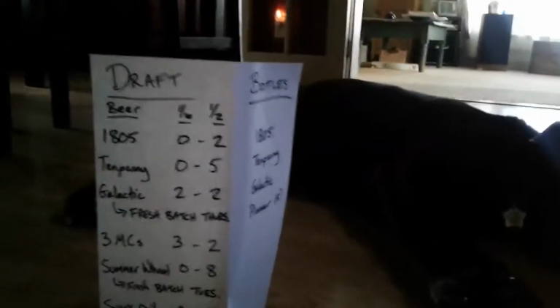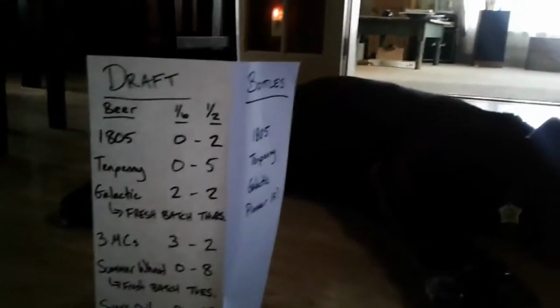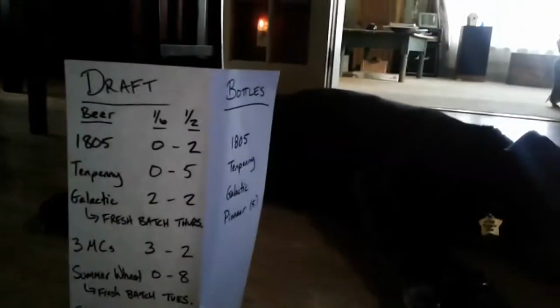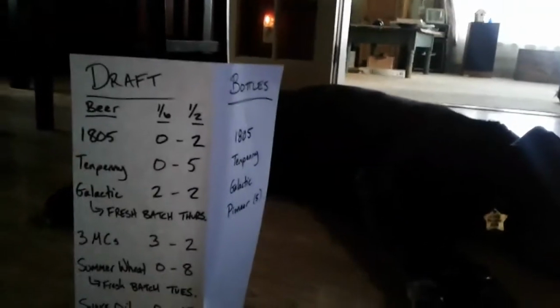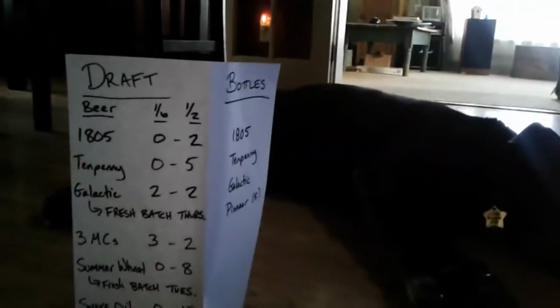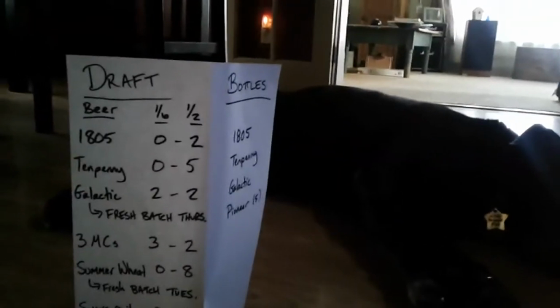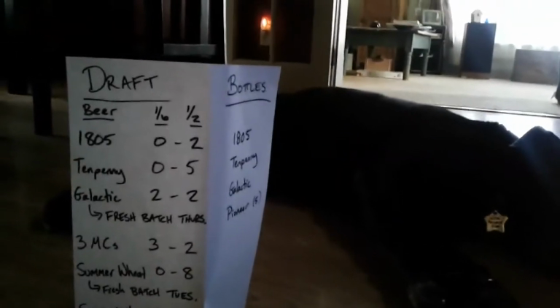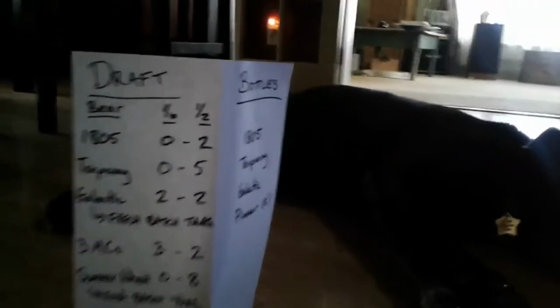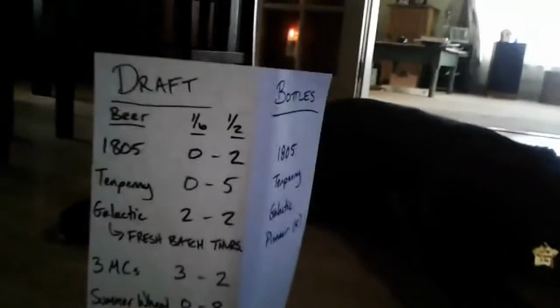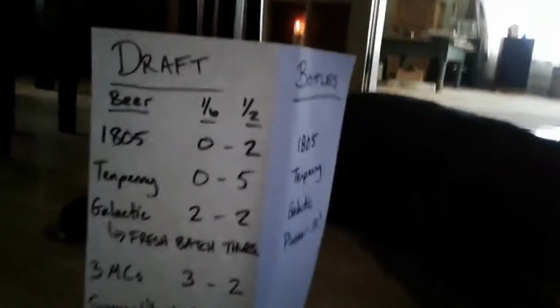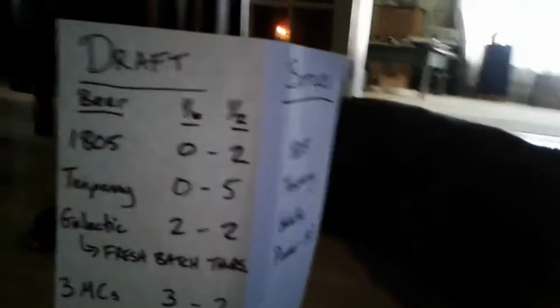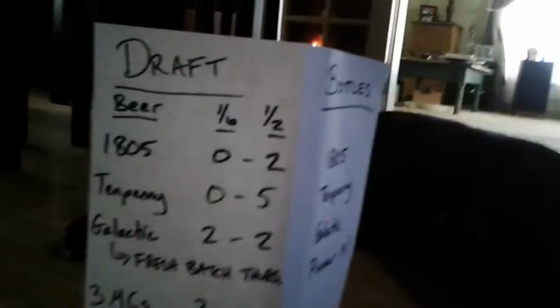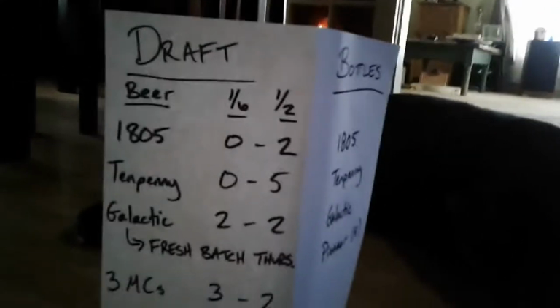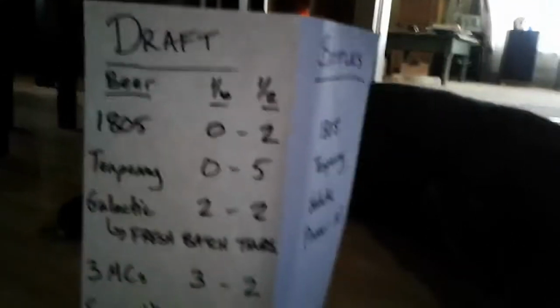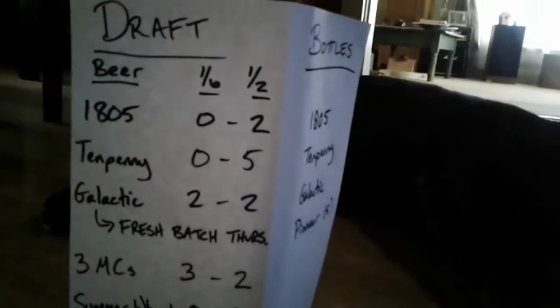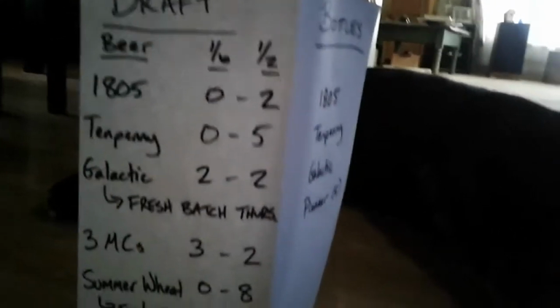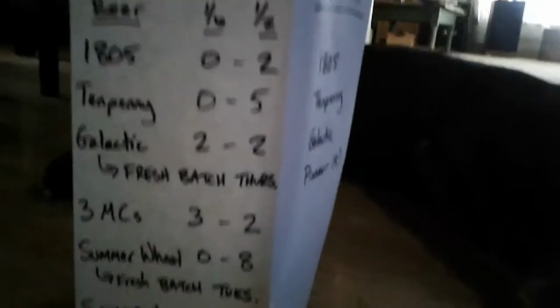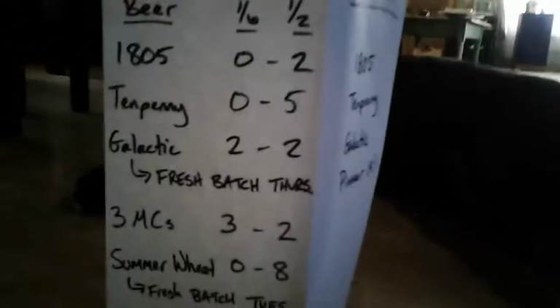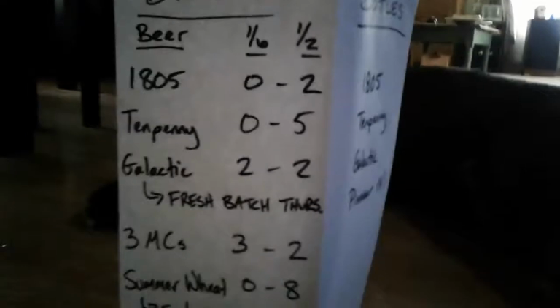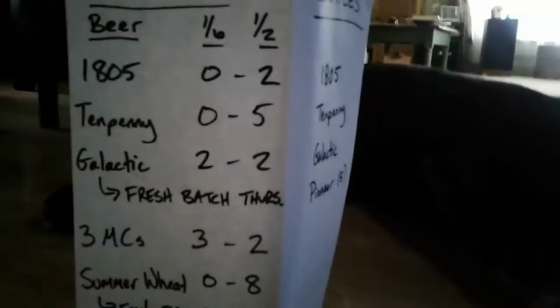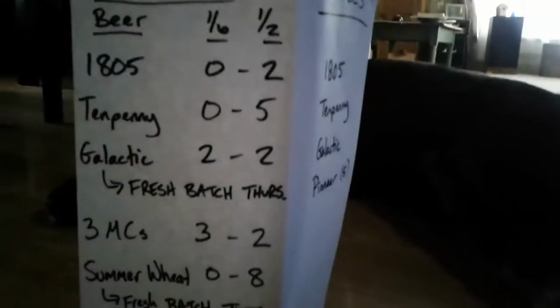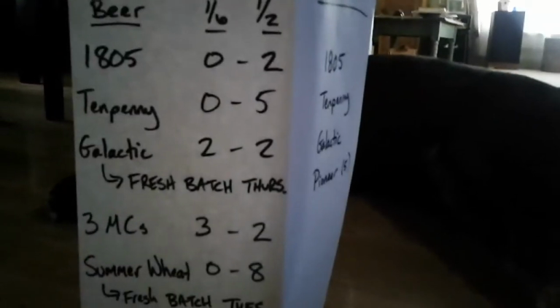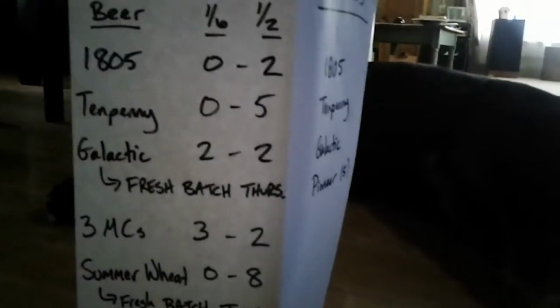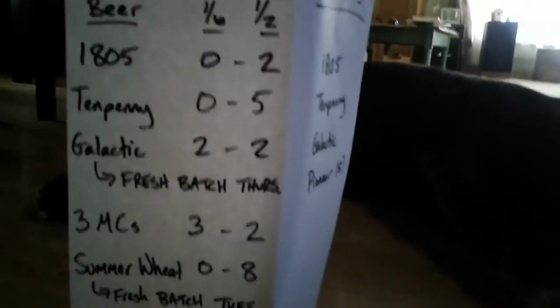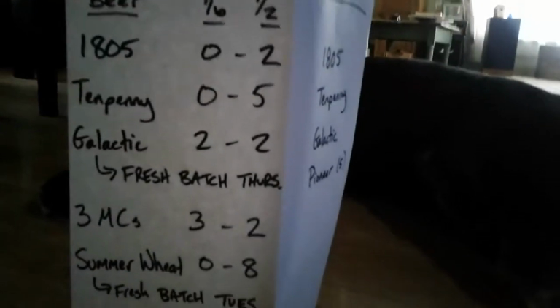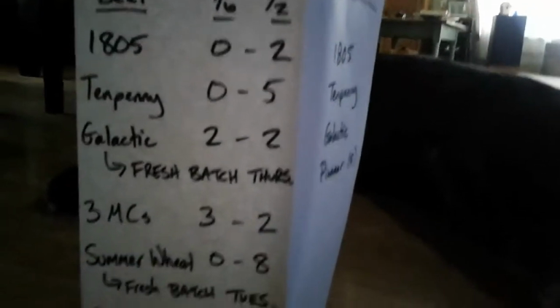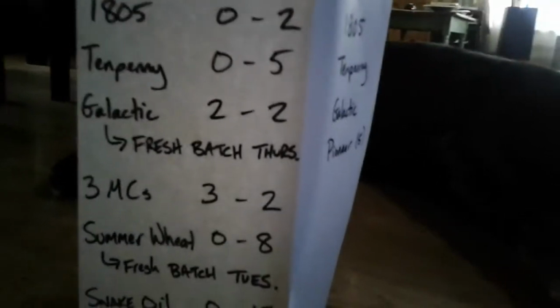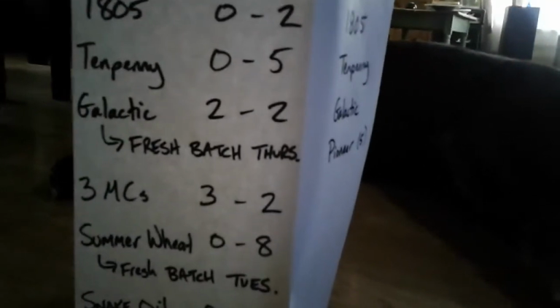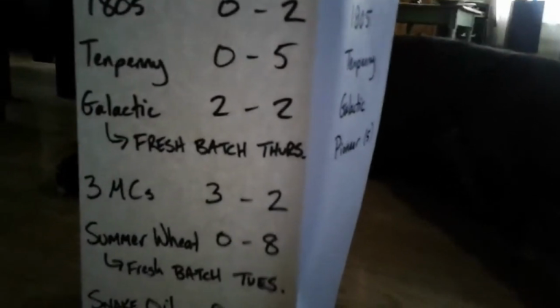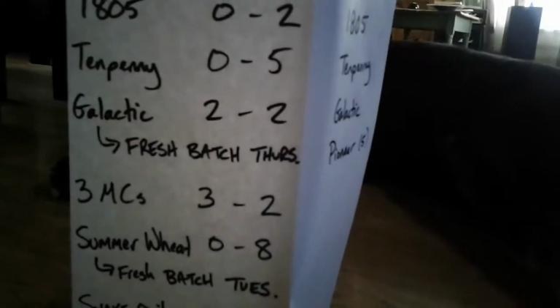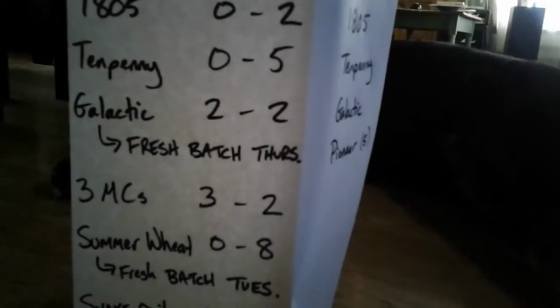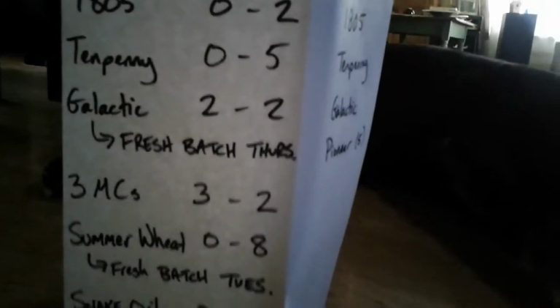I have 18.05: 2 halves, 10 penny, 5 halves, Galactic, 2 sixtles, 2 halves — but I'll have a fresh batch Thursday.